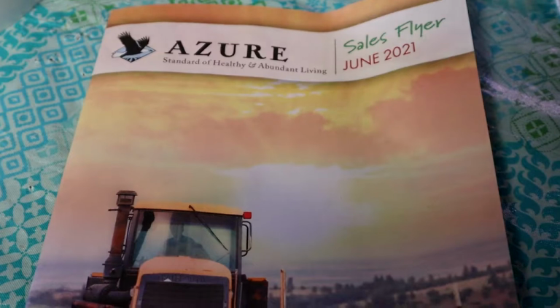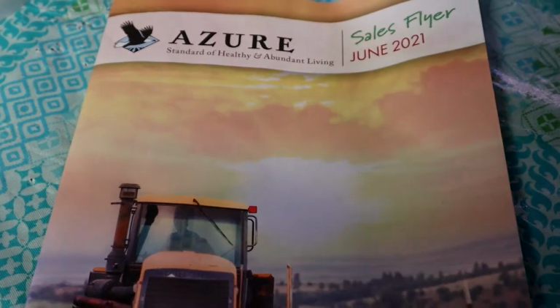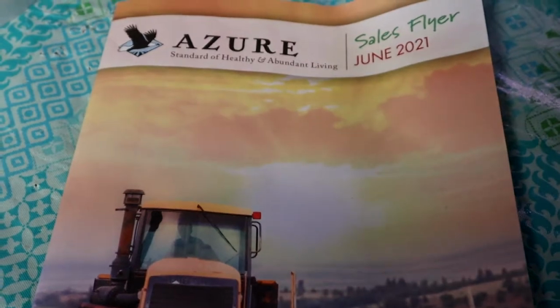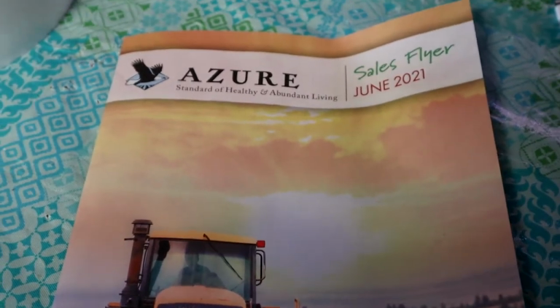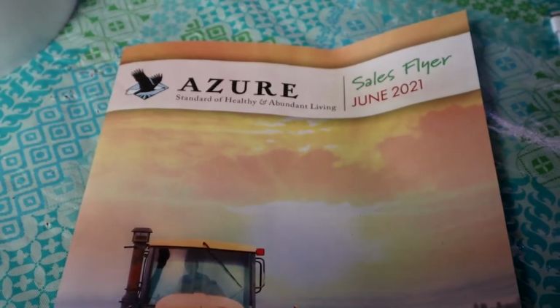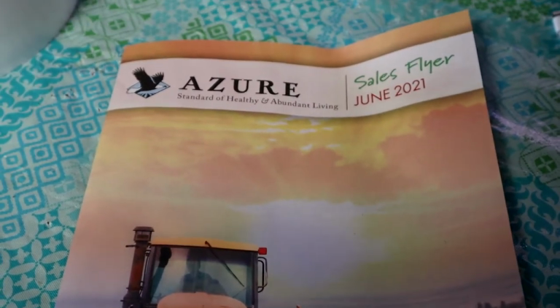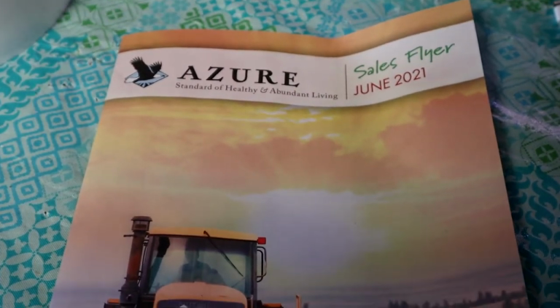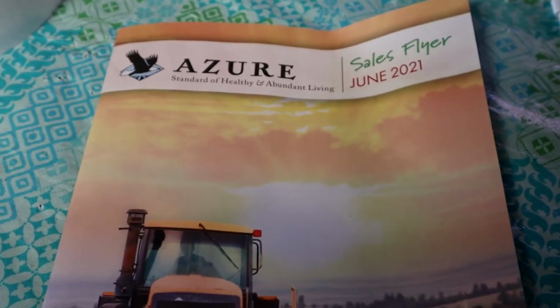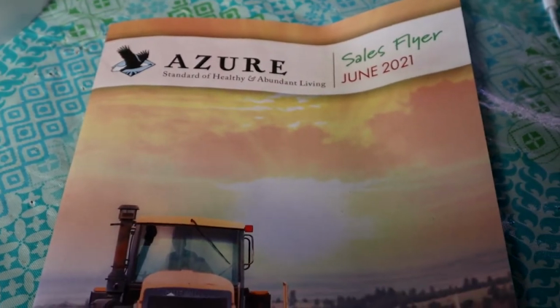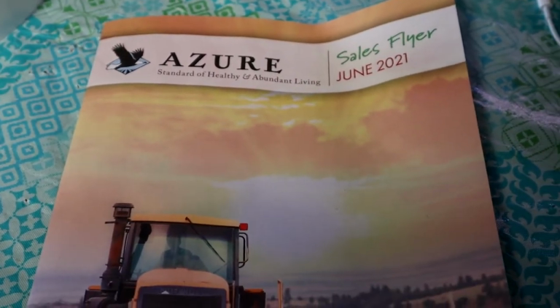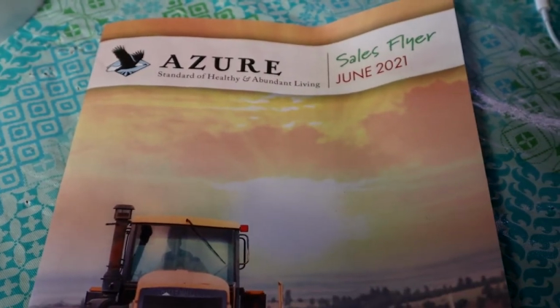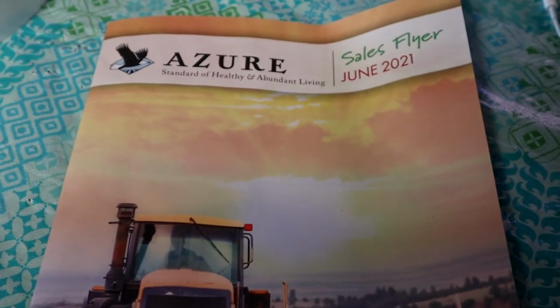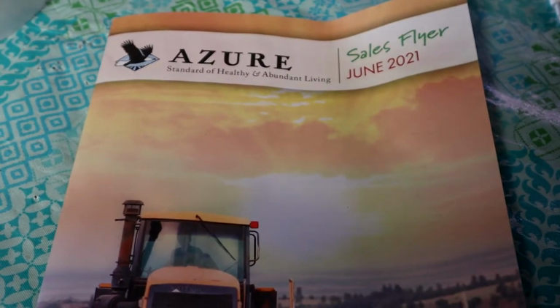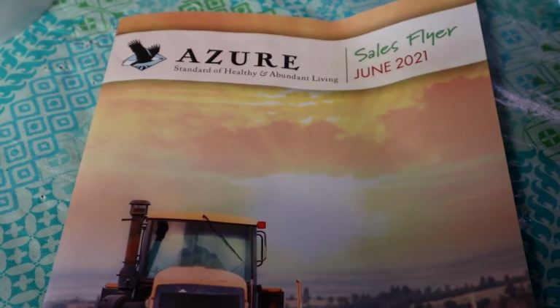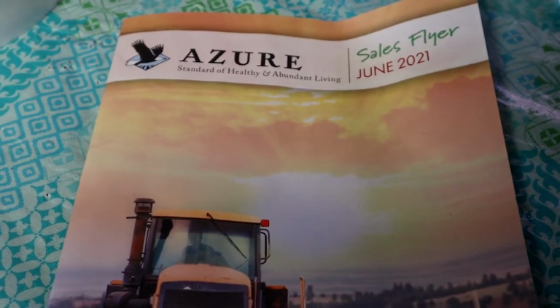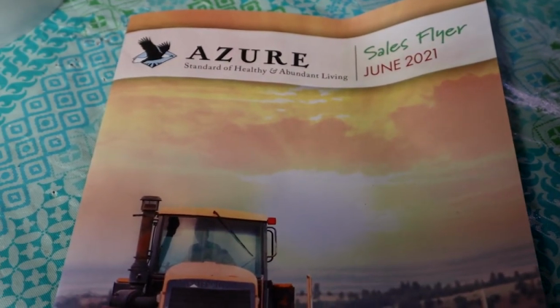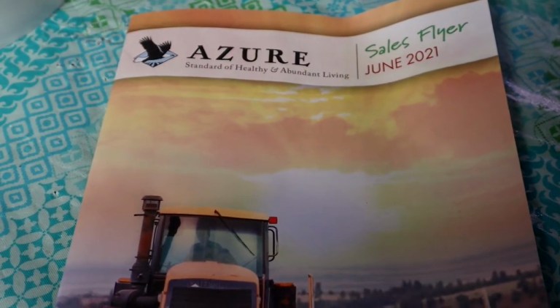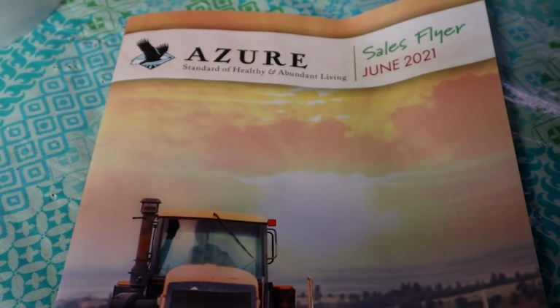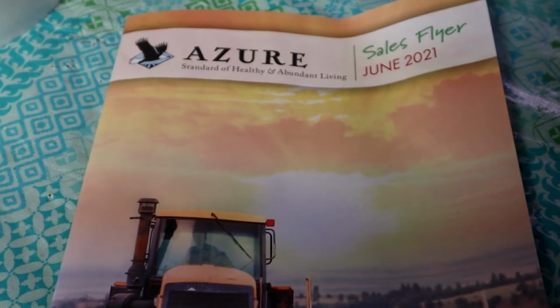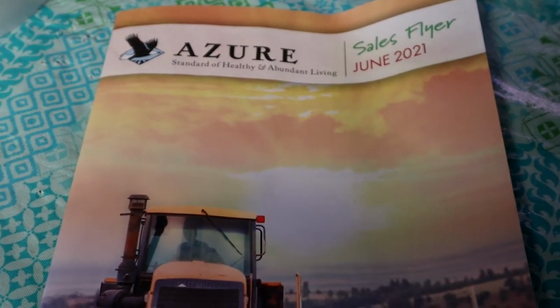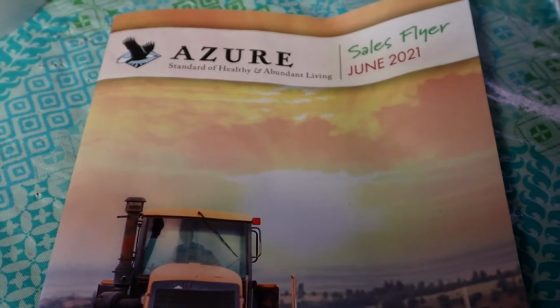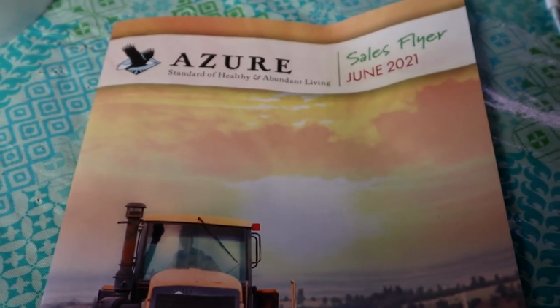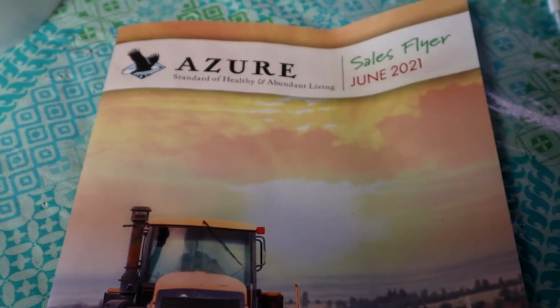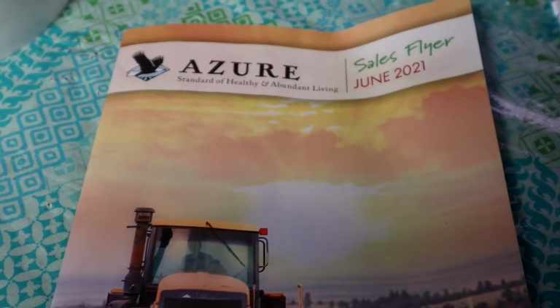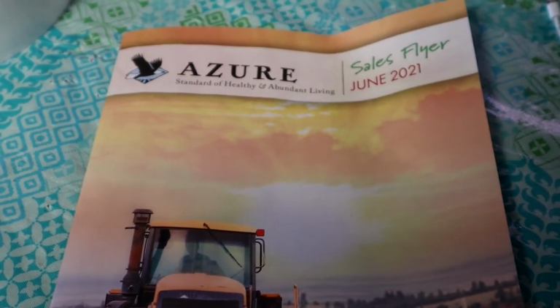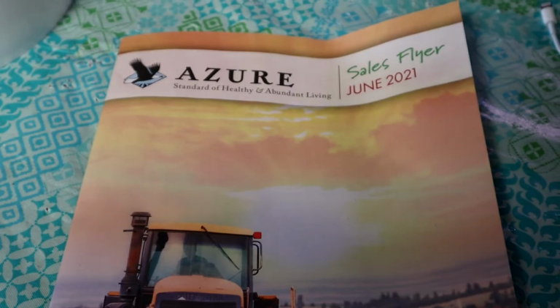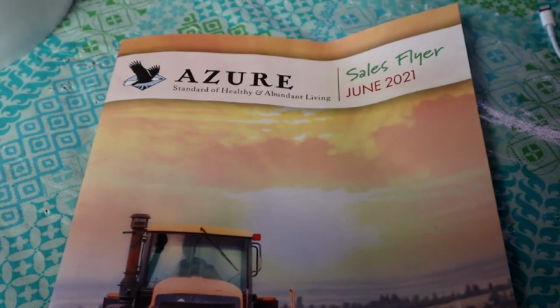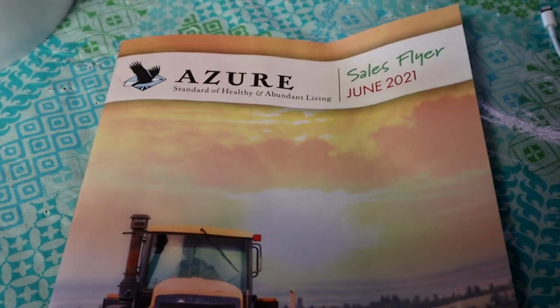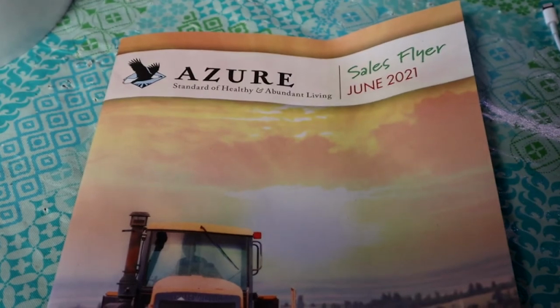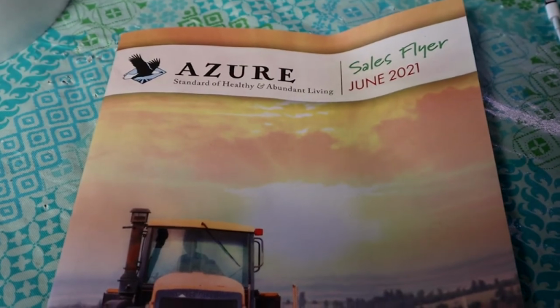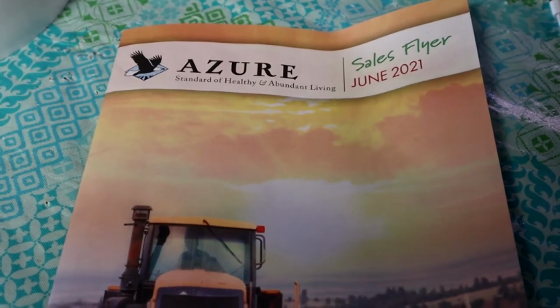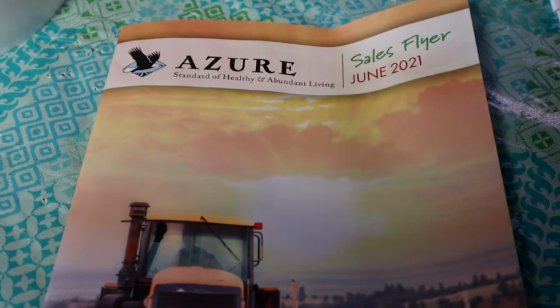Hi guys, it's Liz from Little Homestead on the Hill and today I thought I would show you guys what I got in my Azure haul.